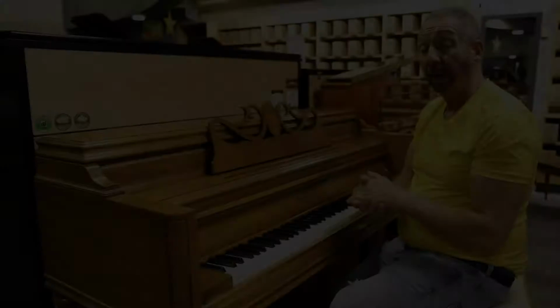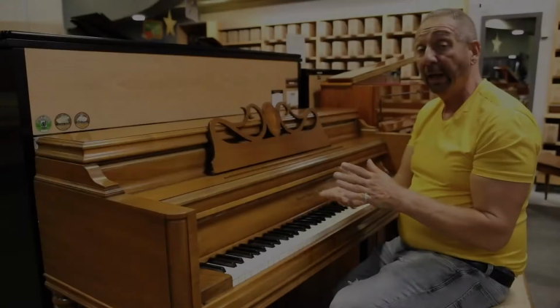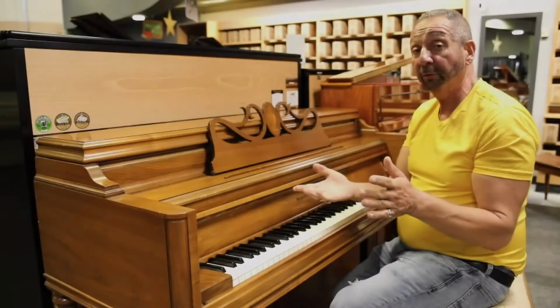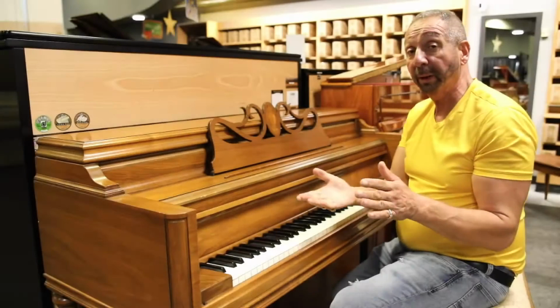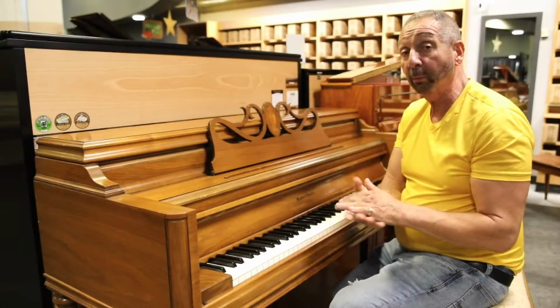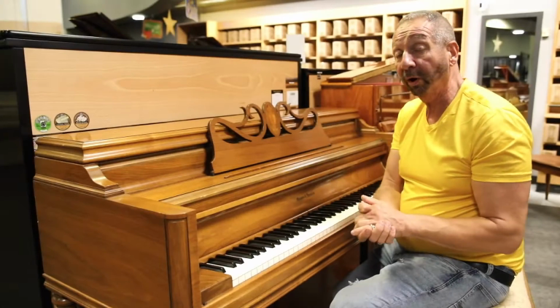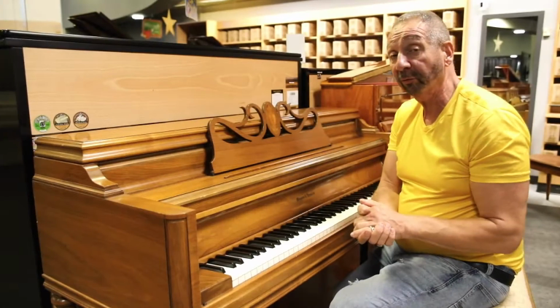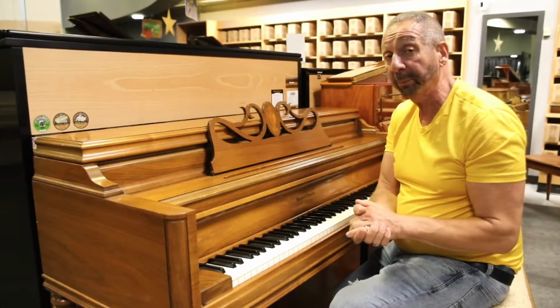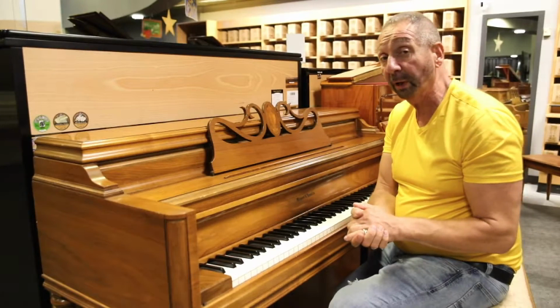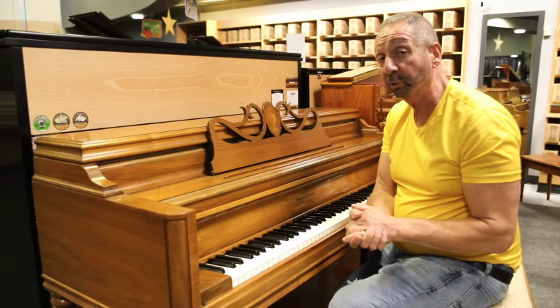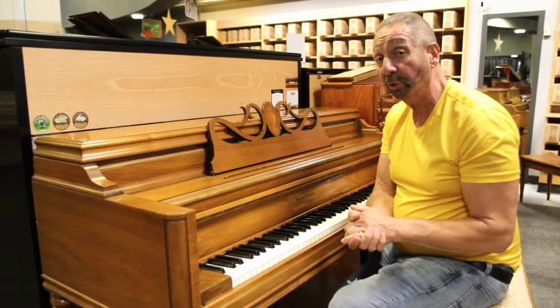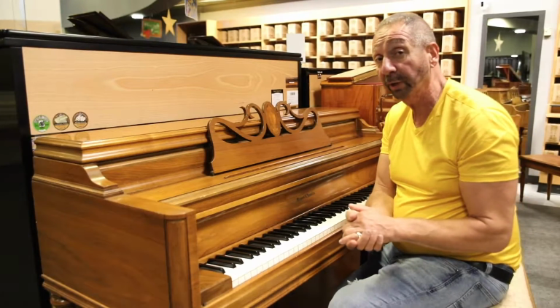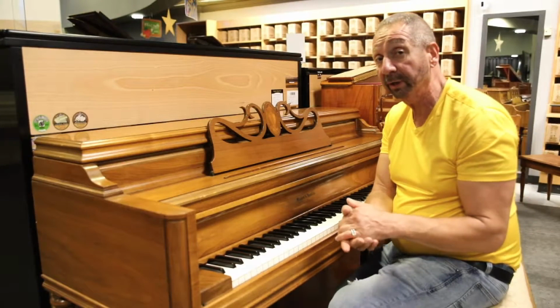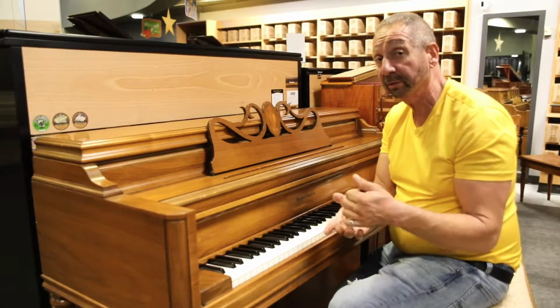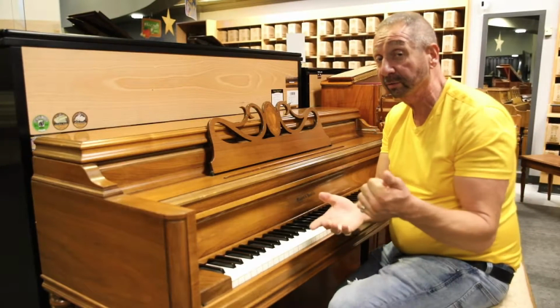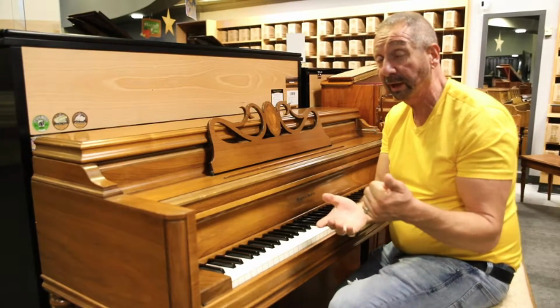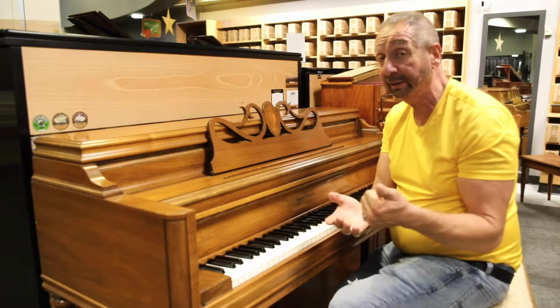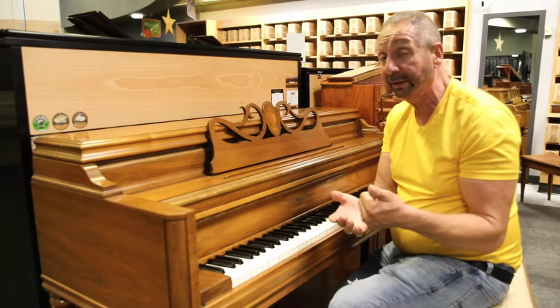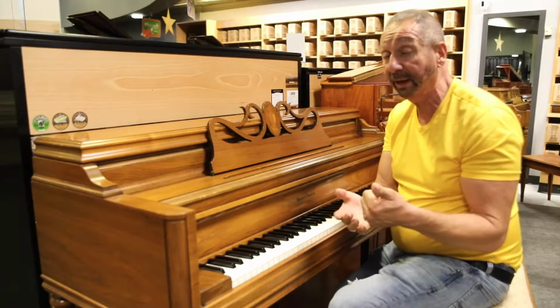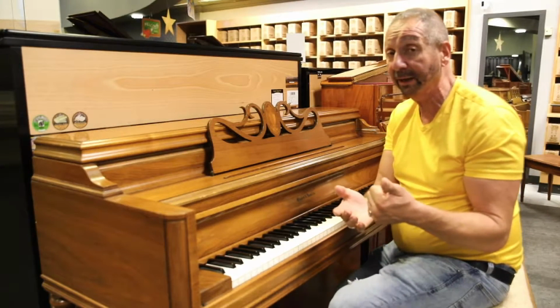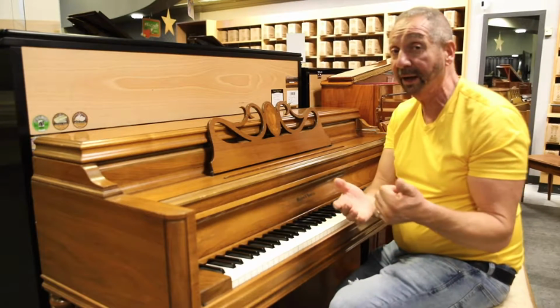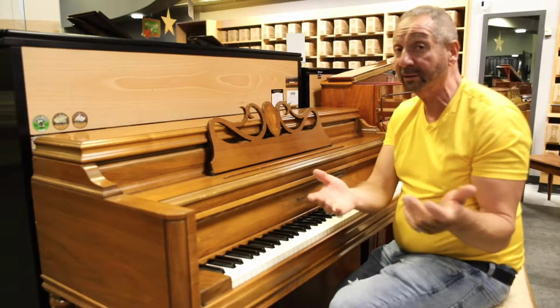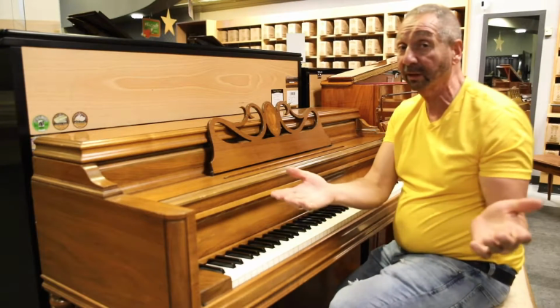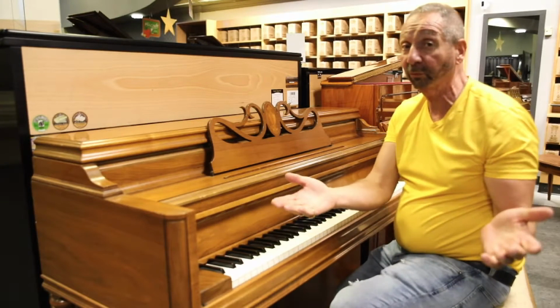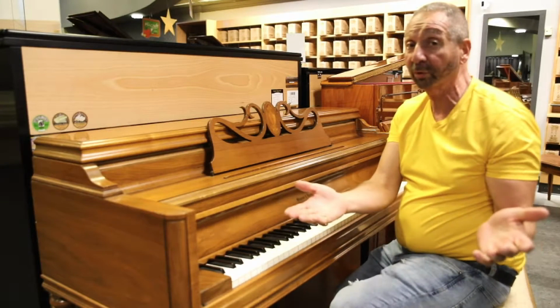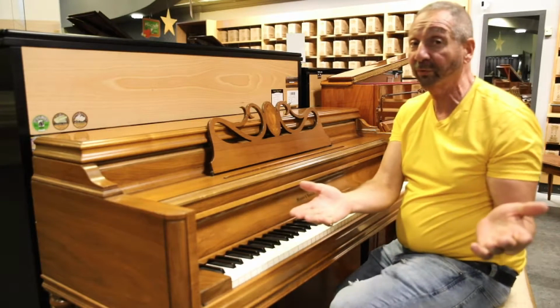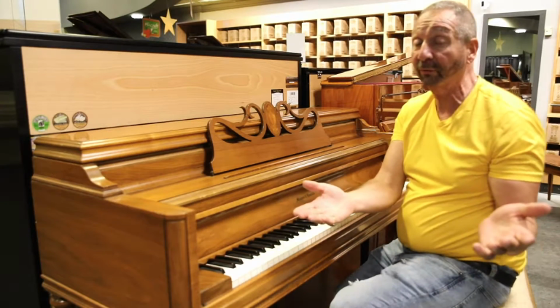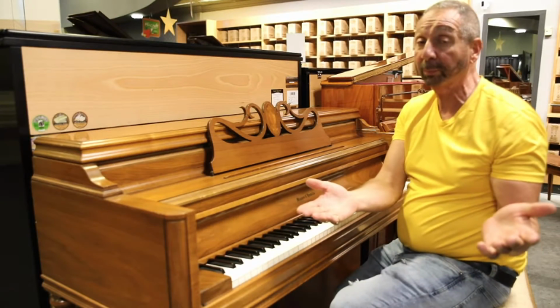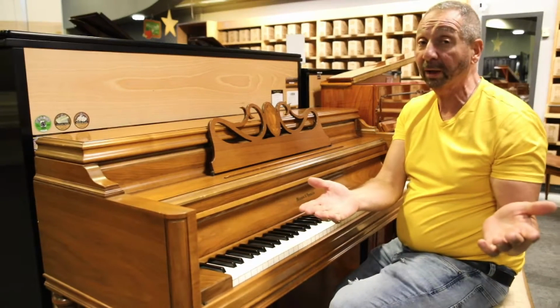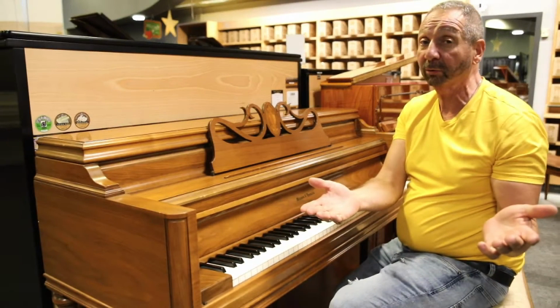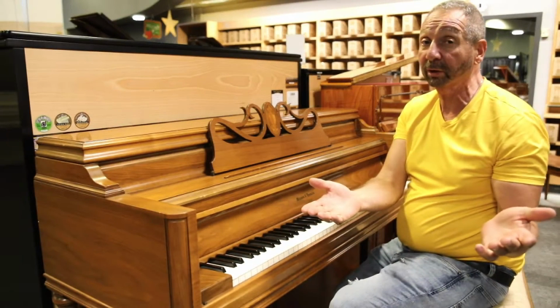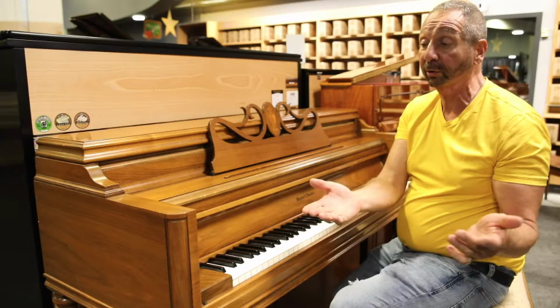Hey everybody, Mark from Piano Showcase. Since 1999, South Florida's favorite piano dealer.